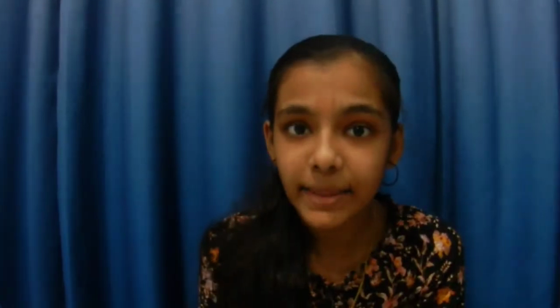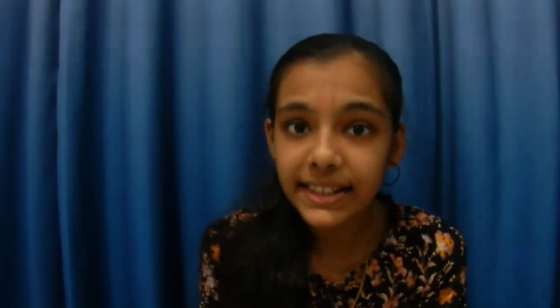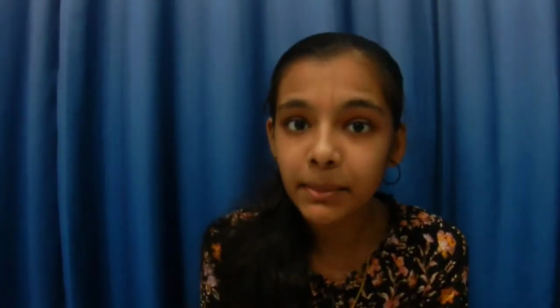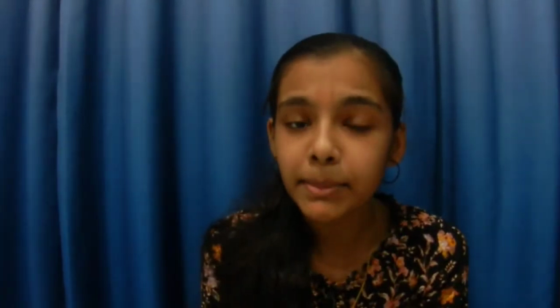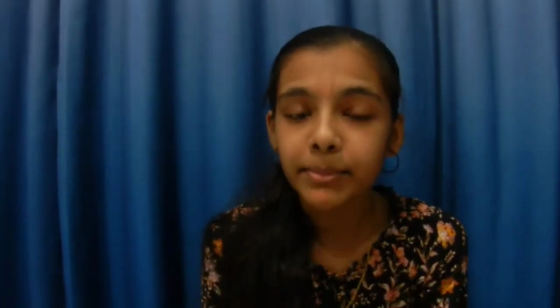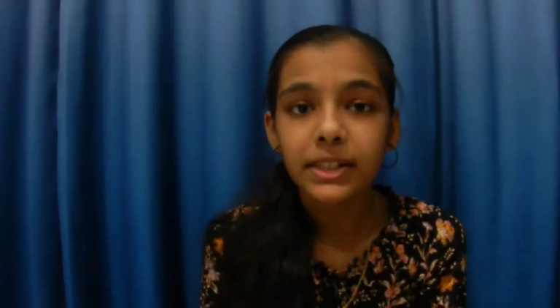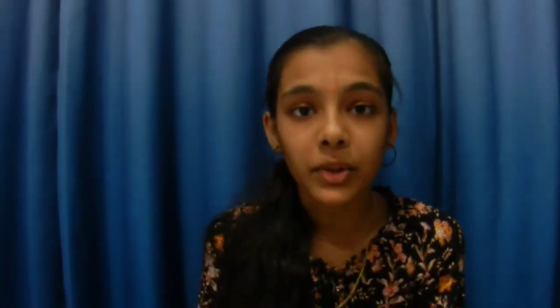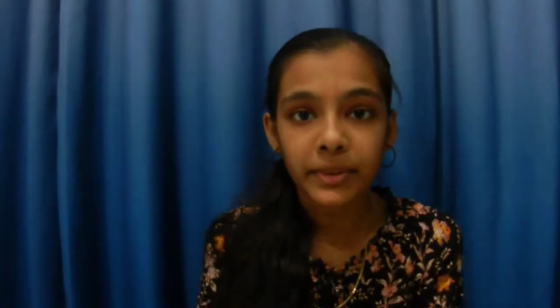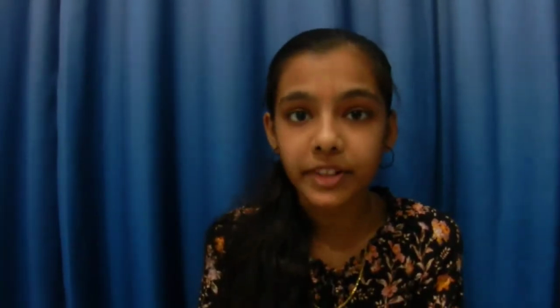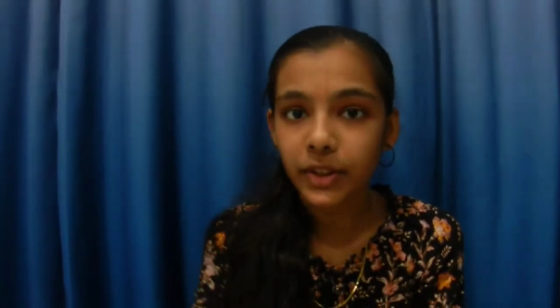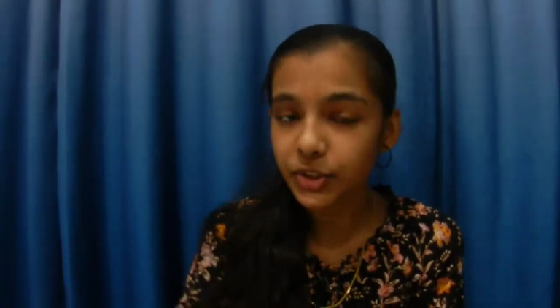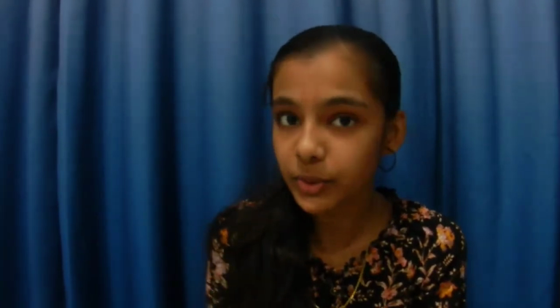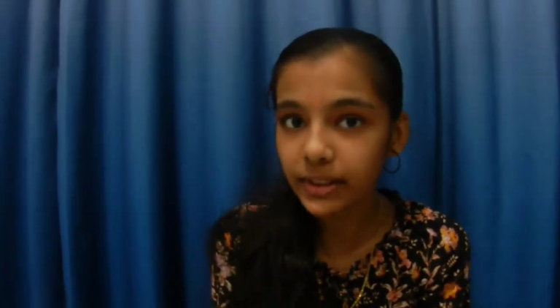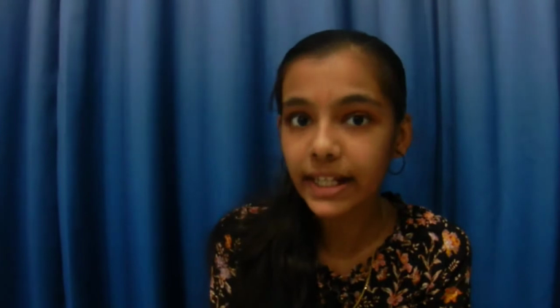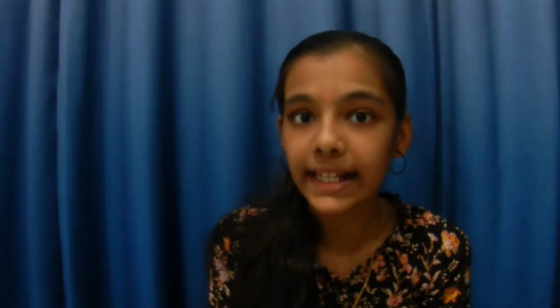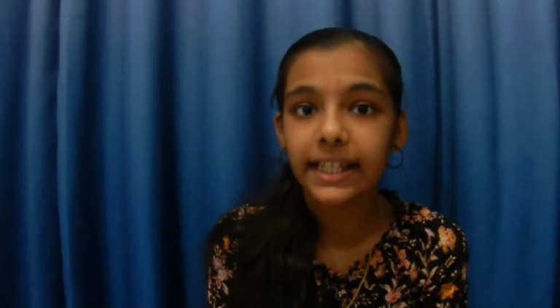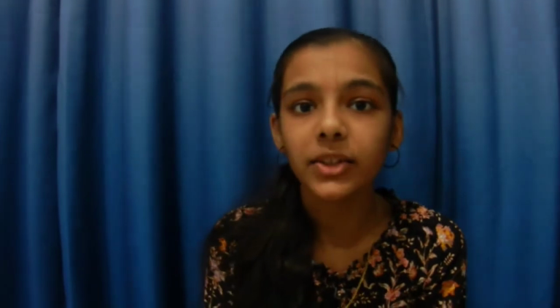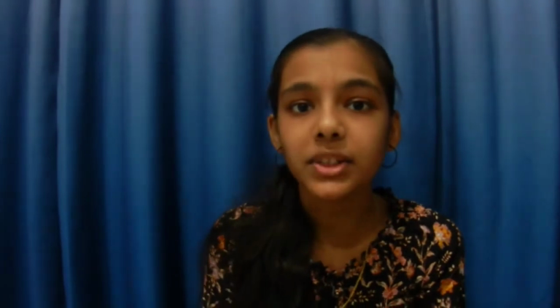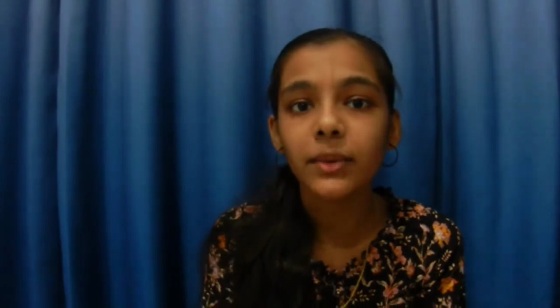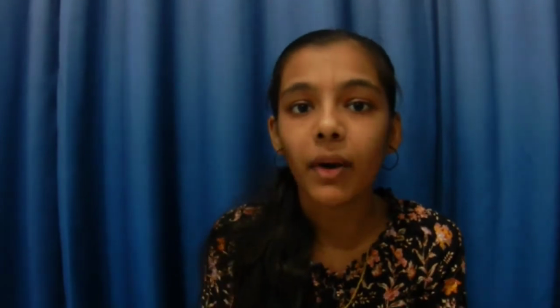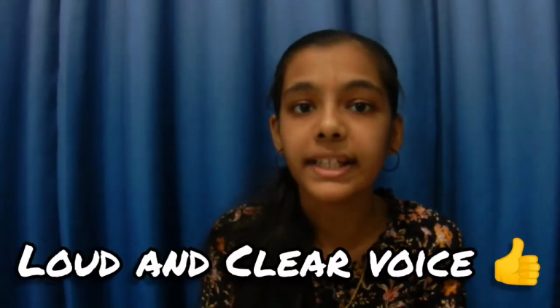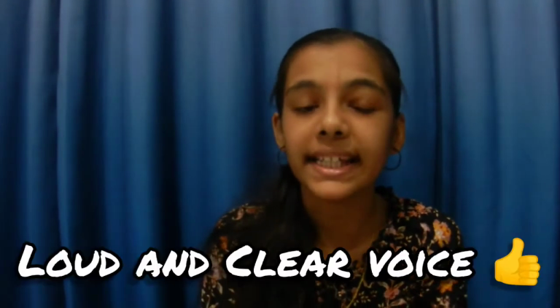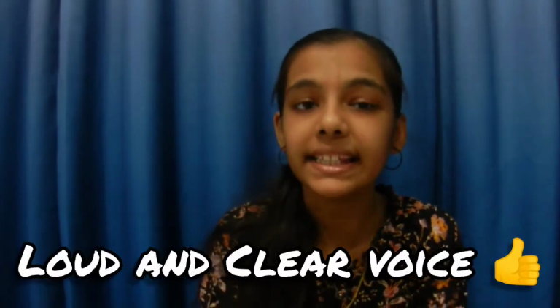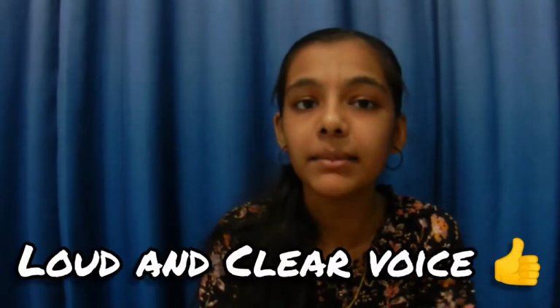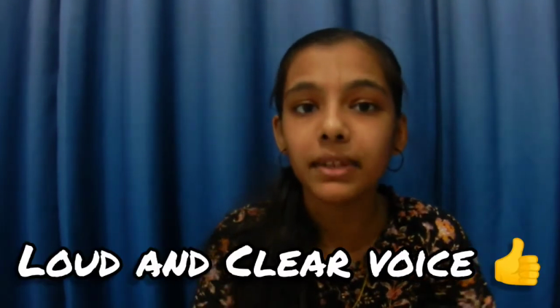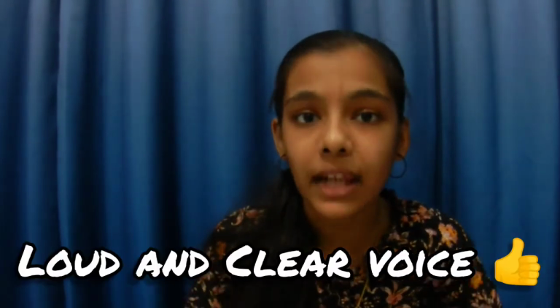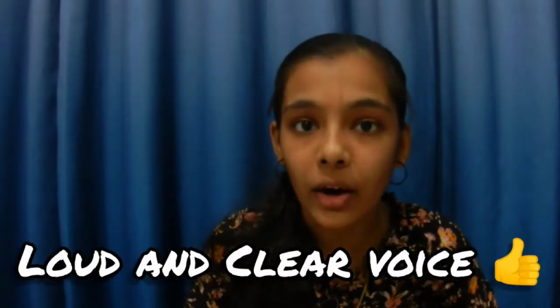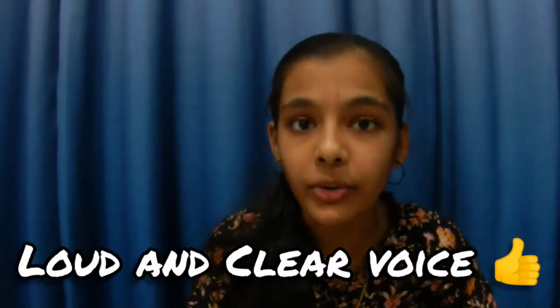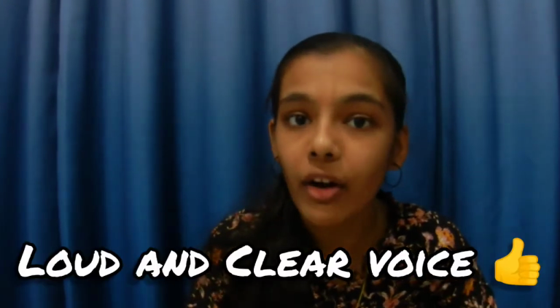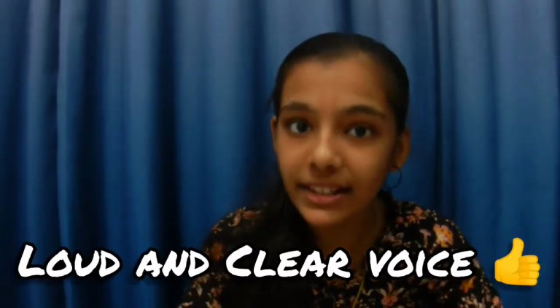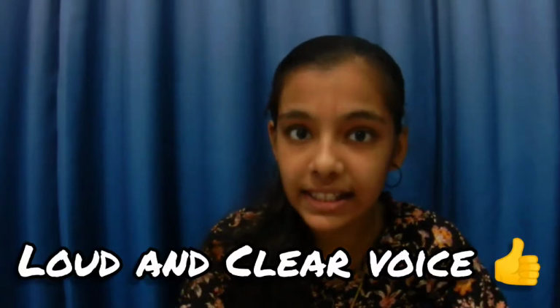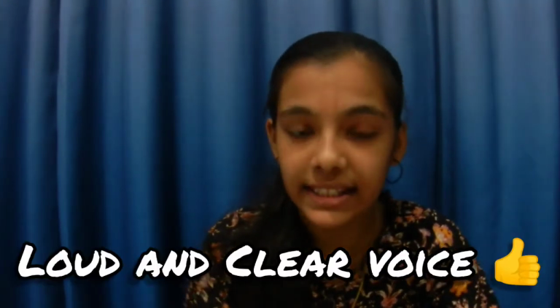And then when you shoot any video, your voice will be loud and clear.